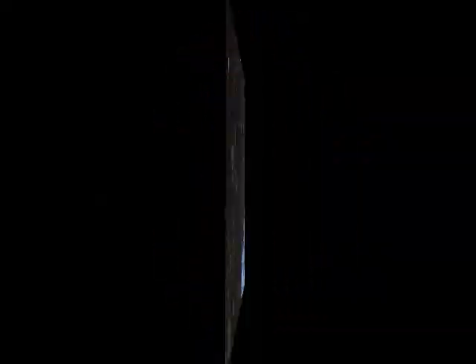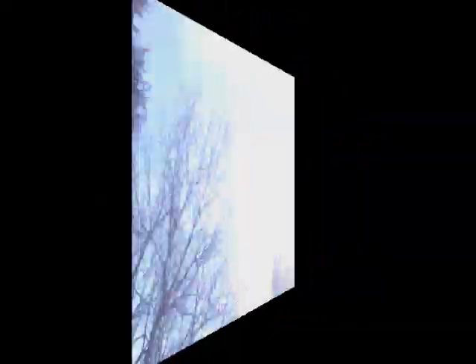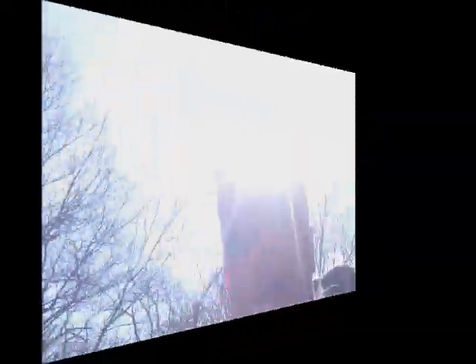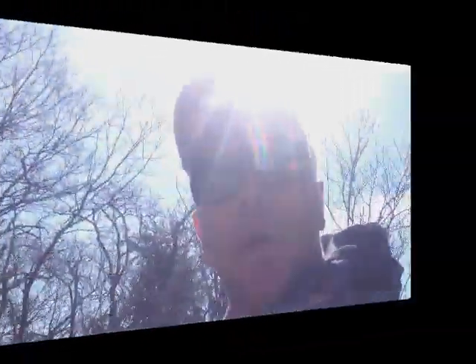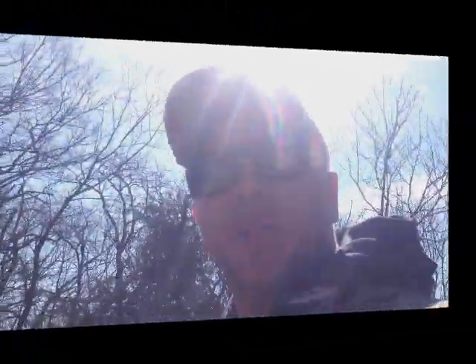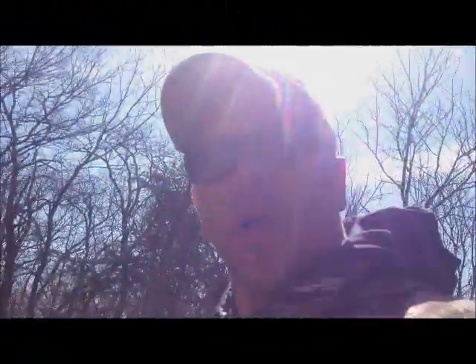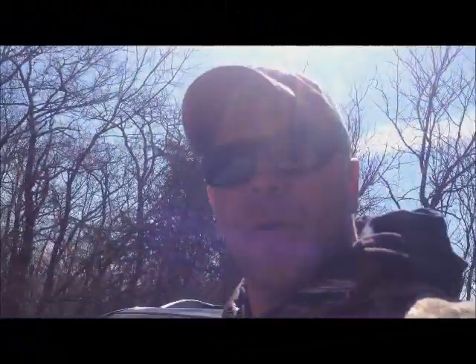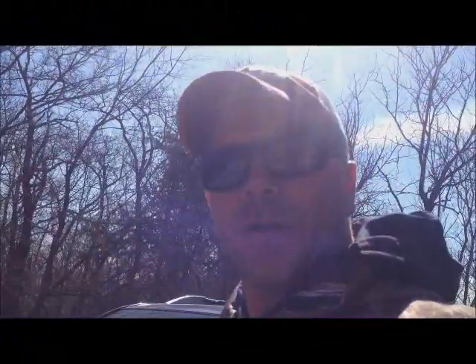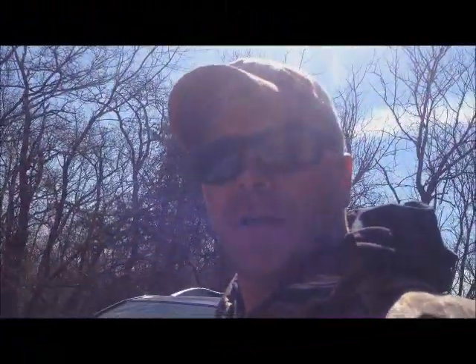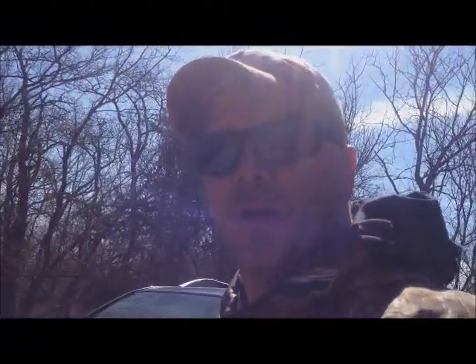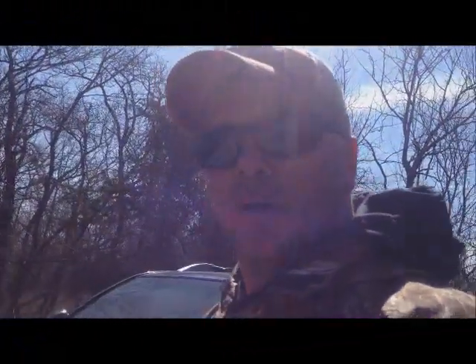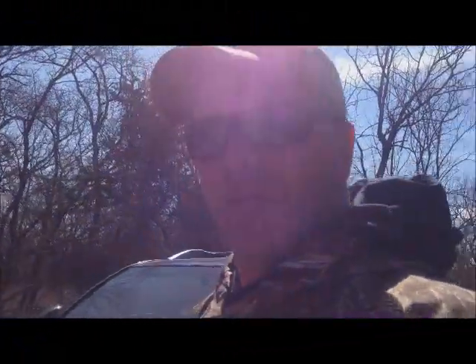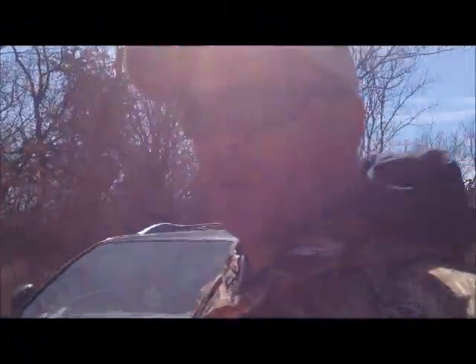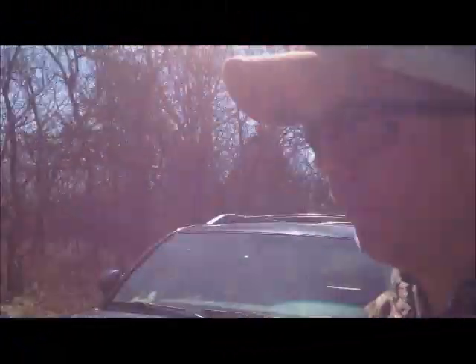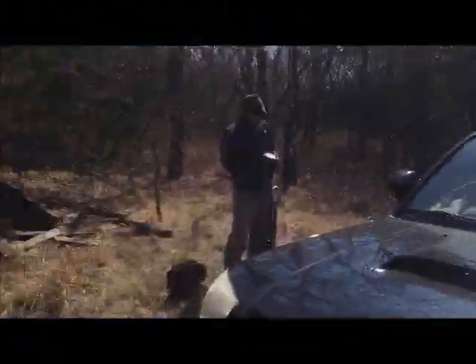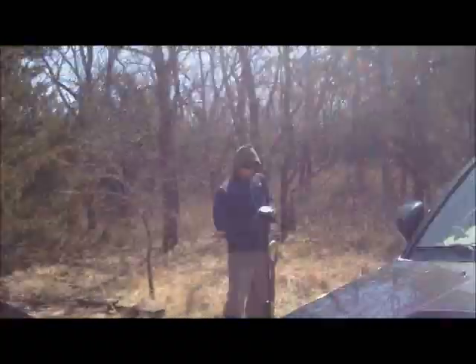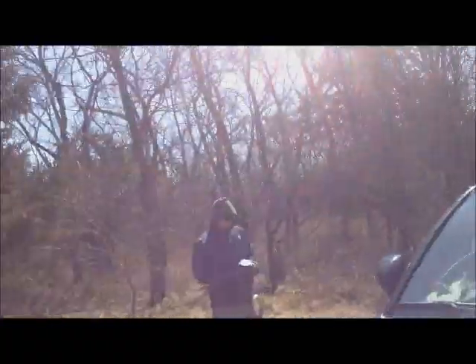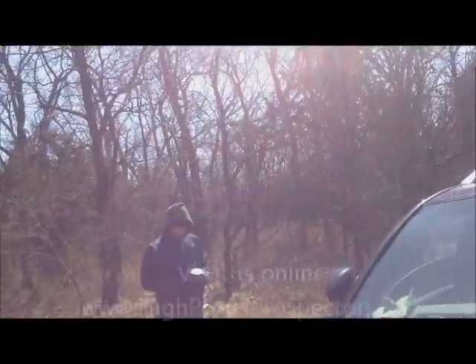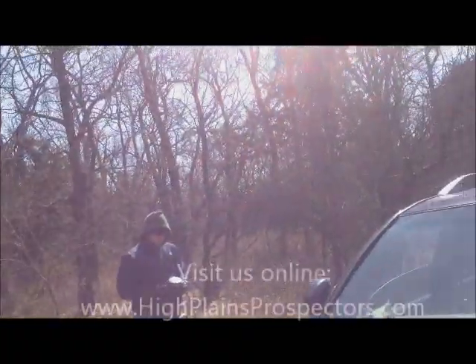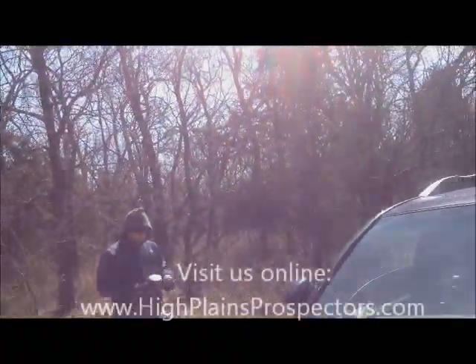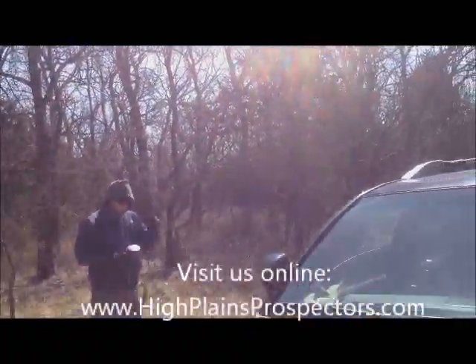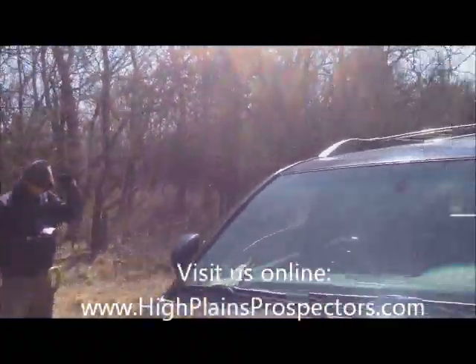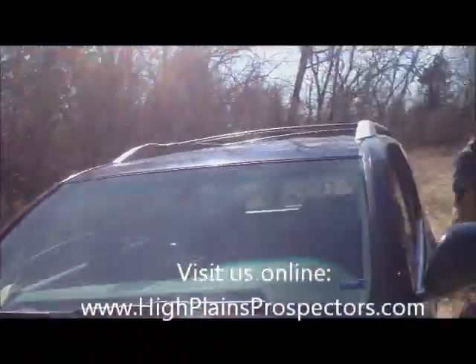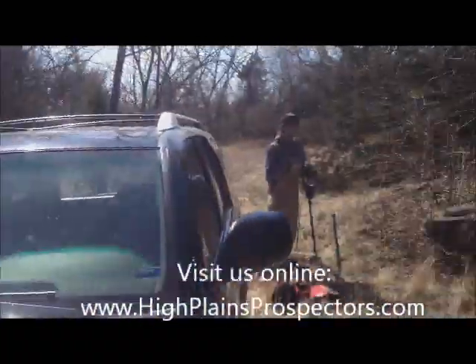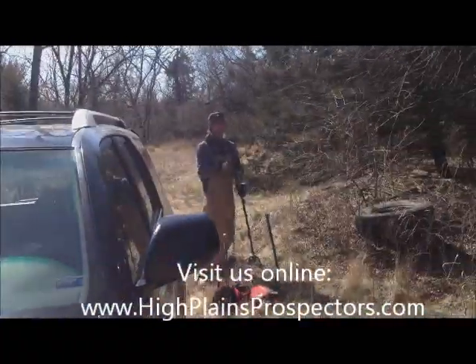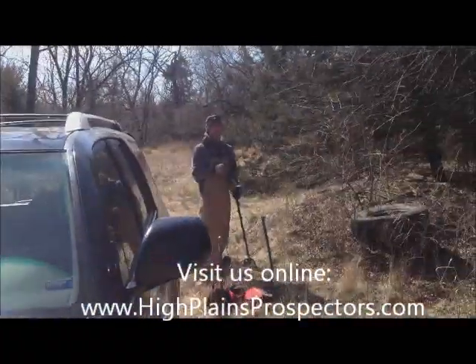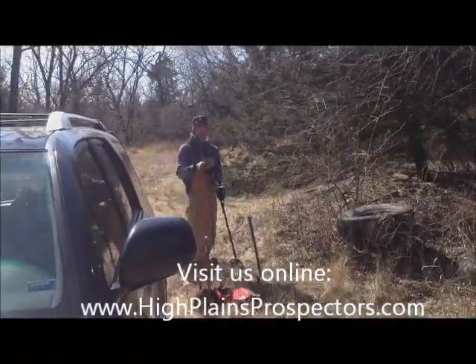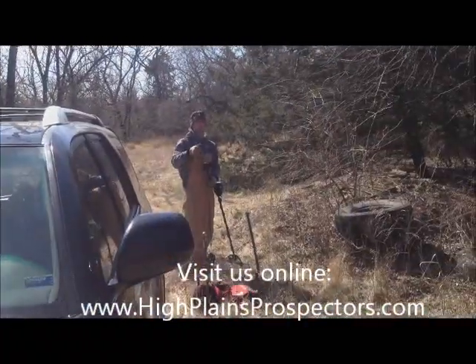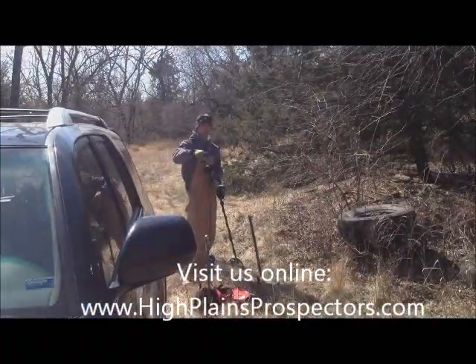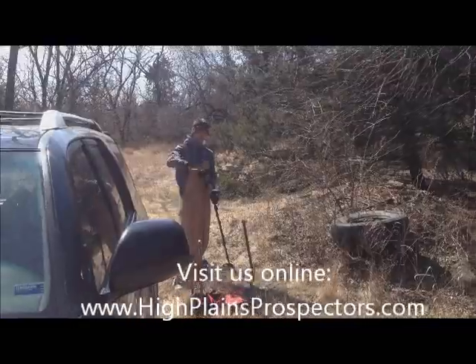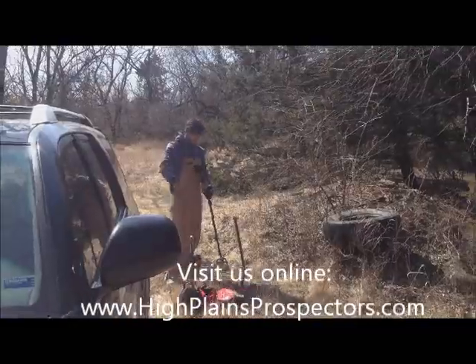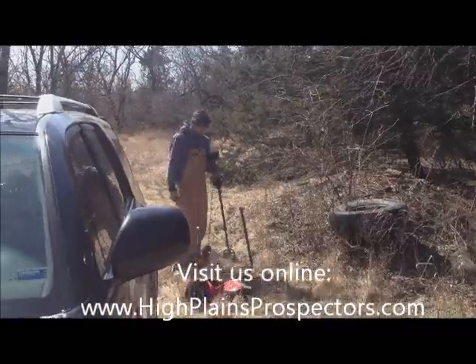Hi, Plains Prospectors here — Terp, Scrap Iron, Pulltab Tyler.